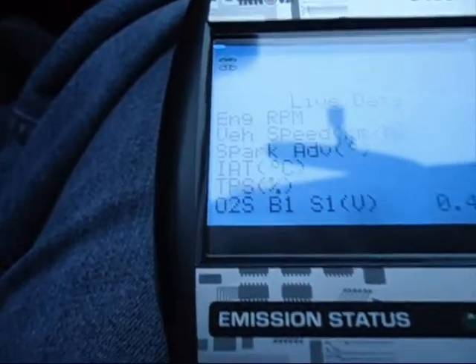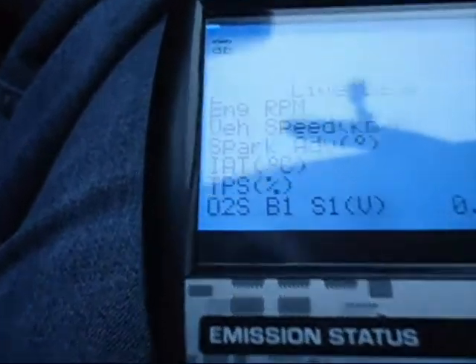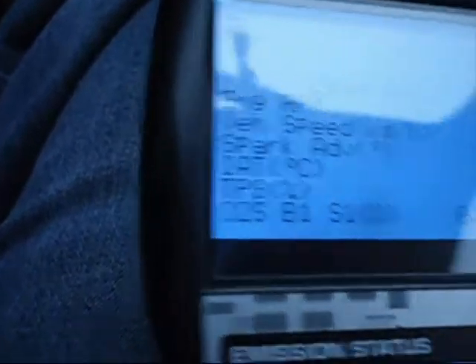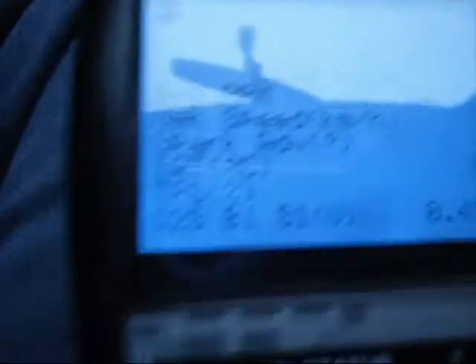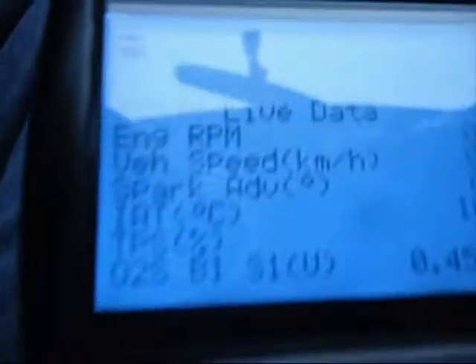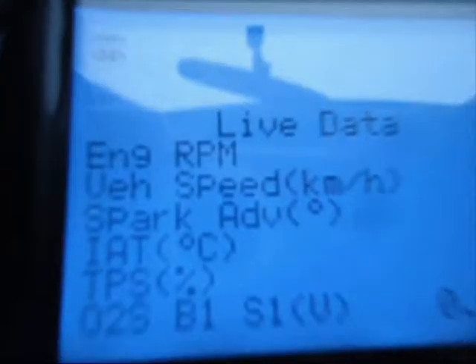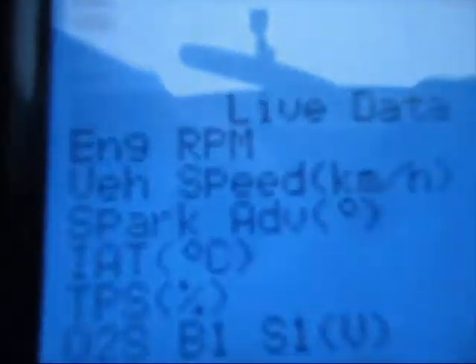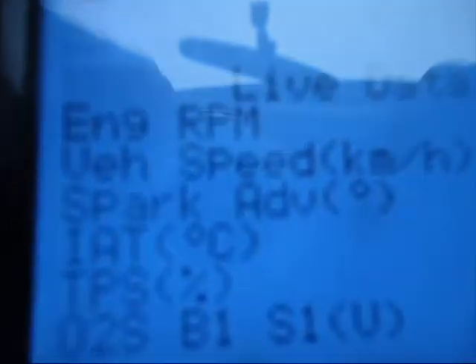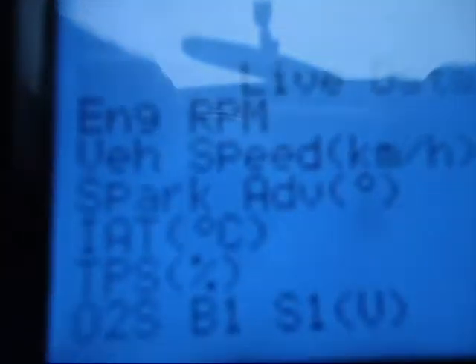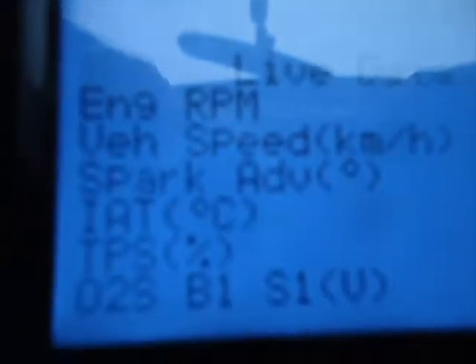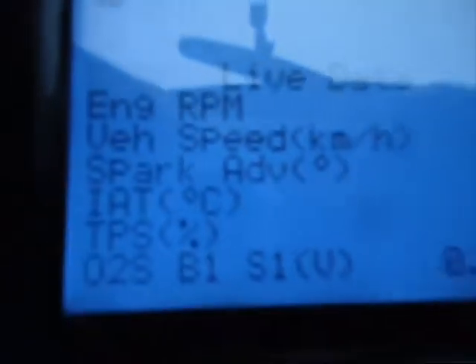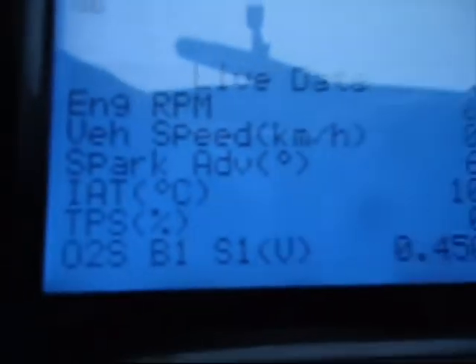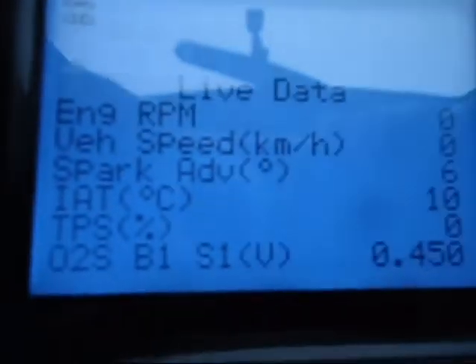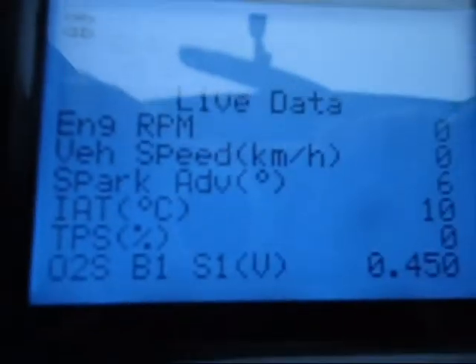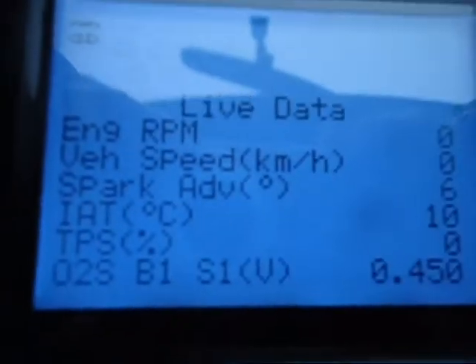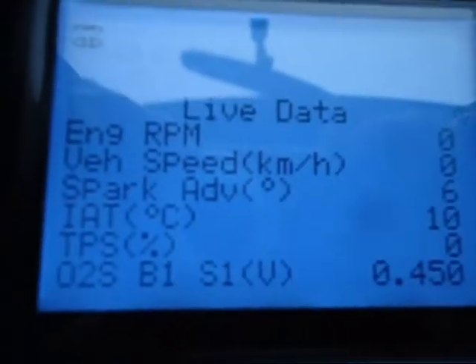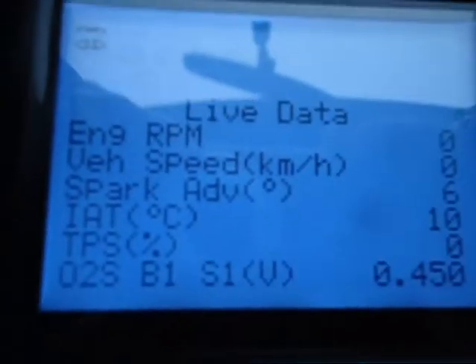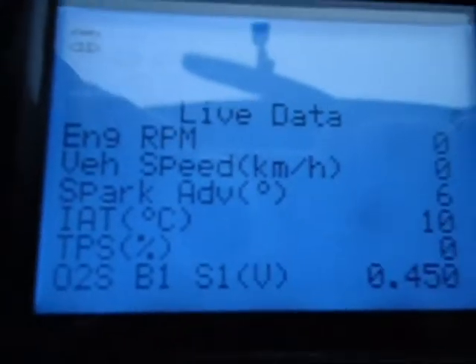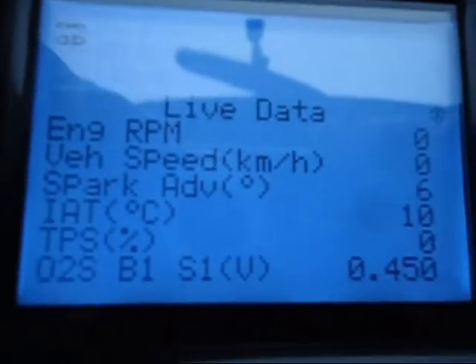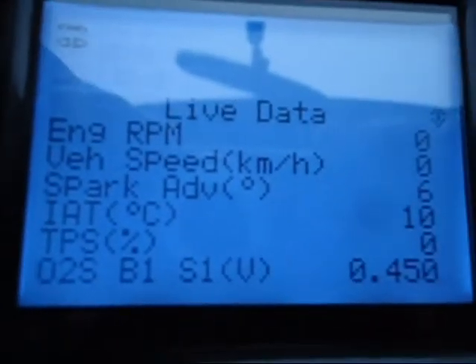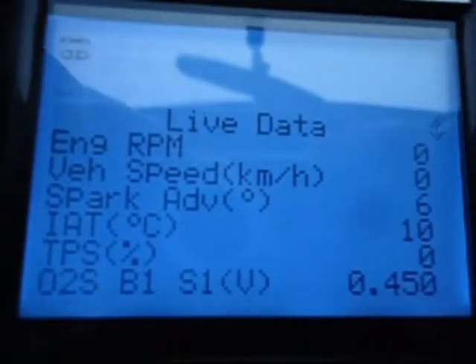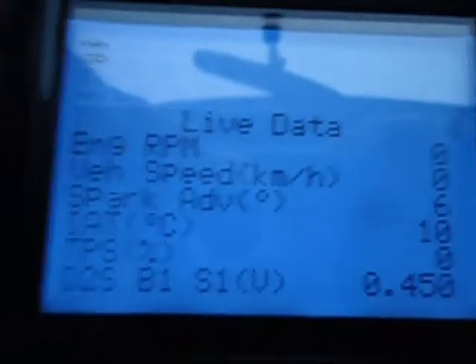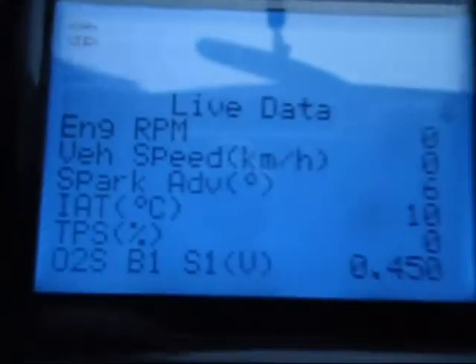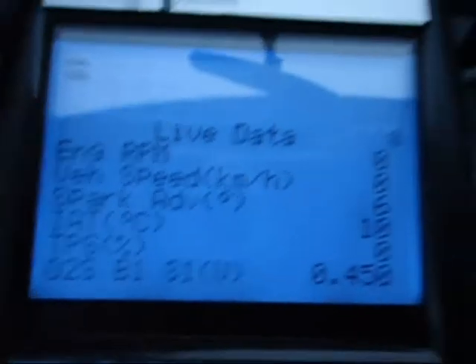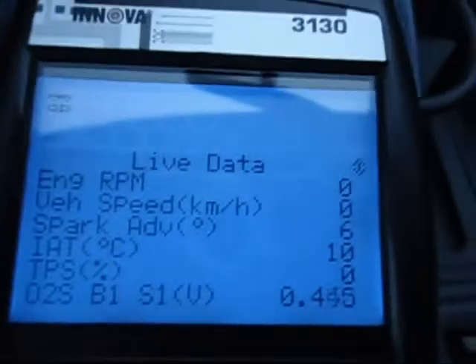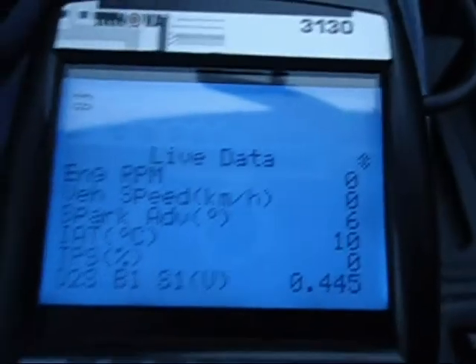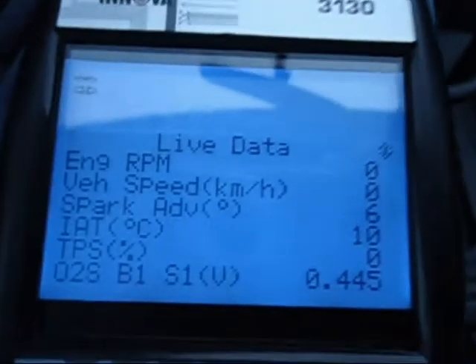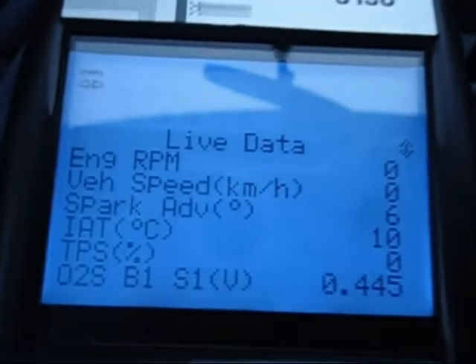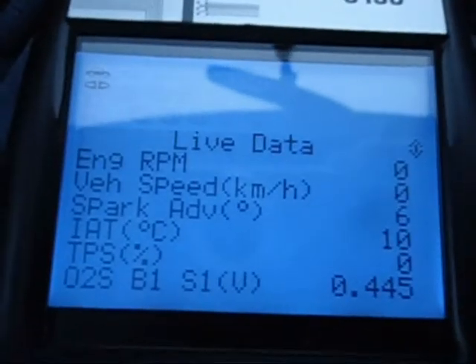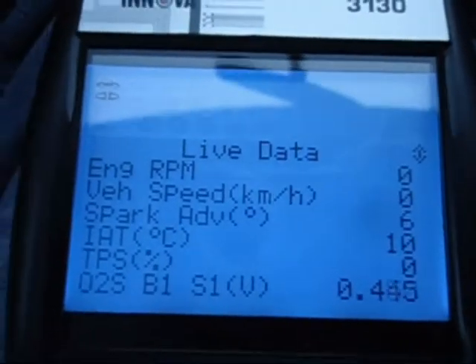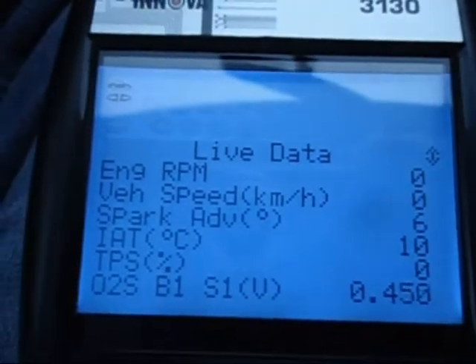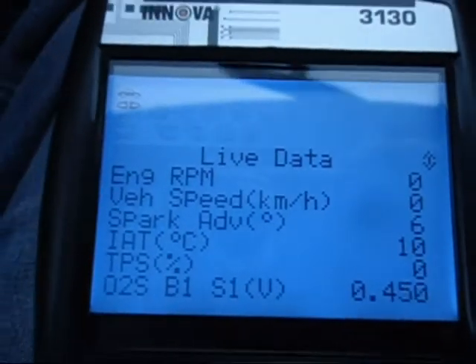TPS — throttle position sensor. That's at zero.